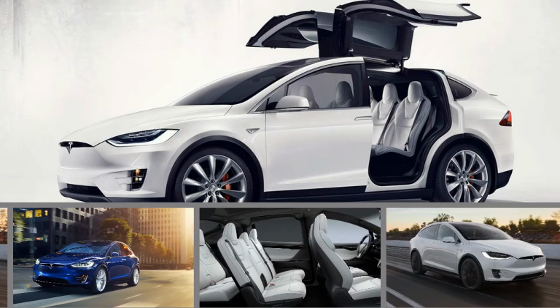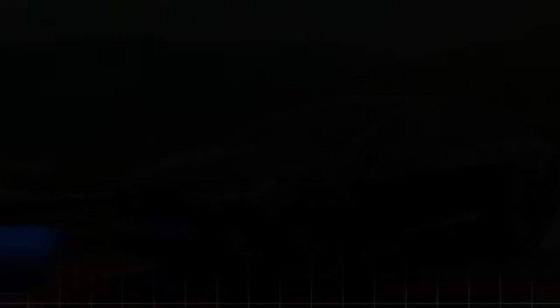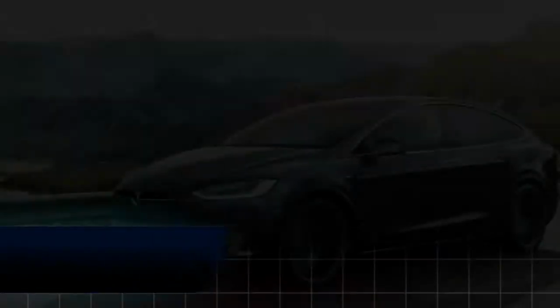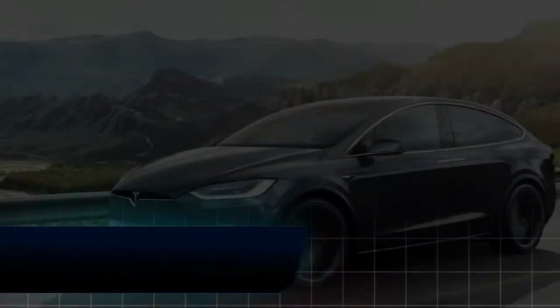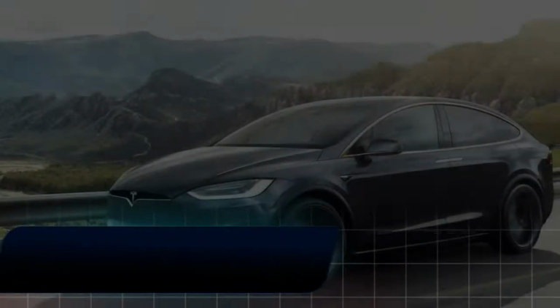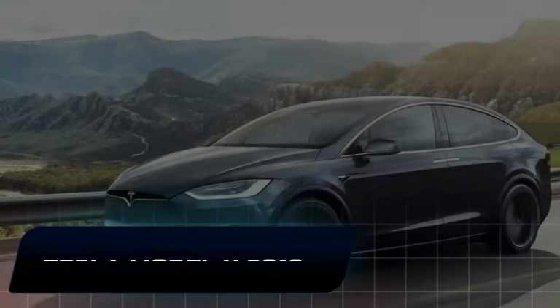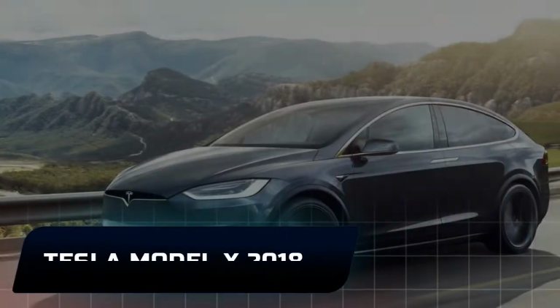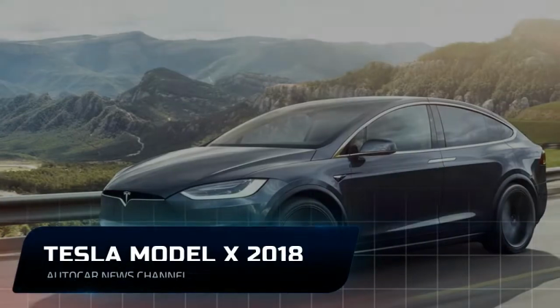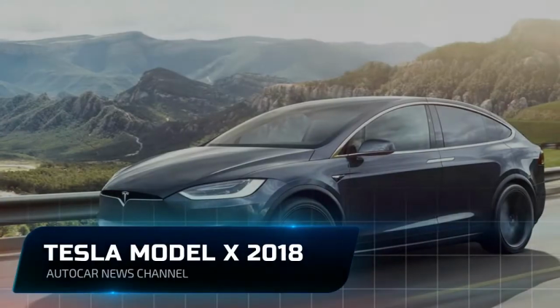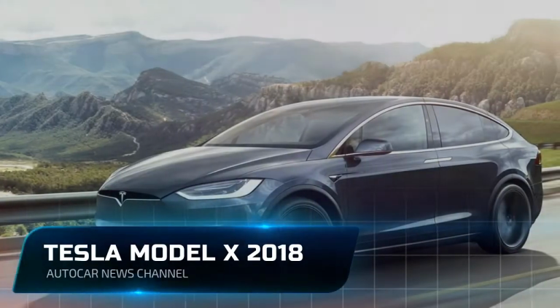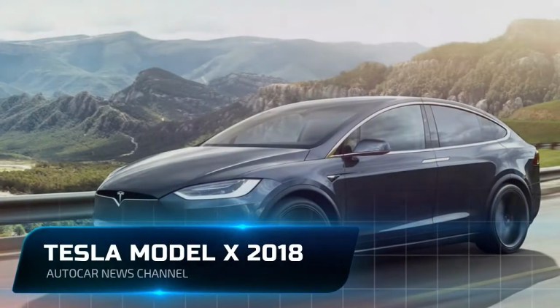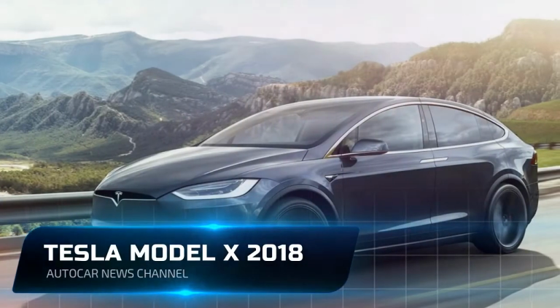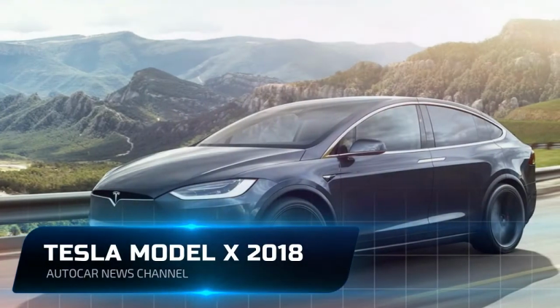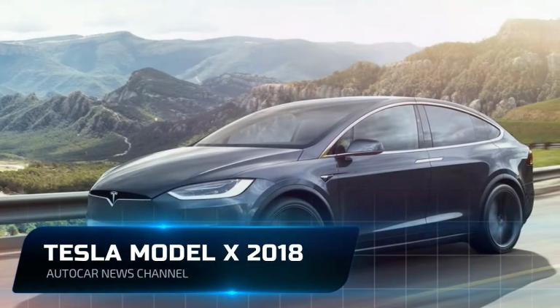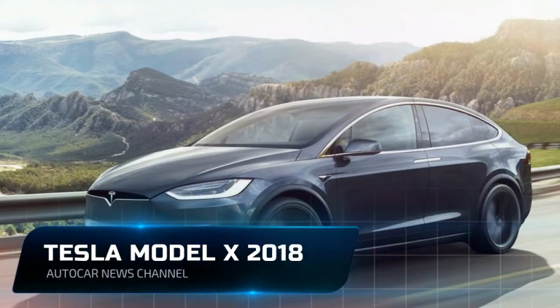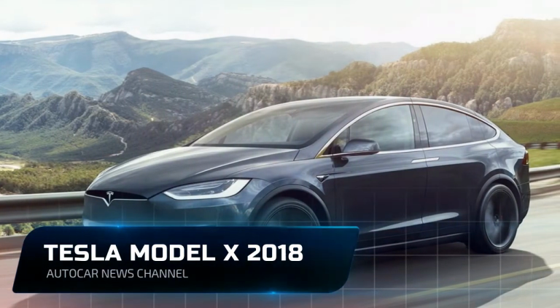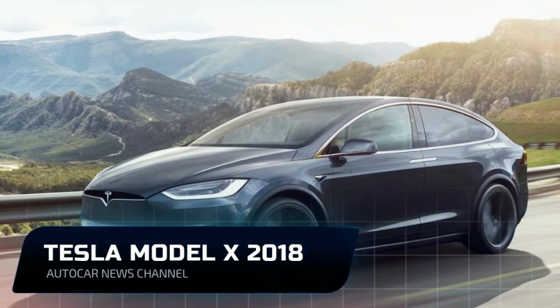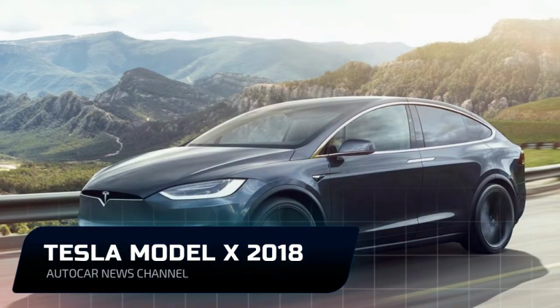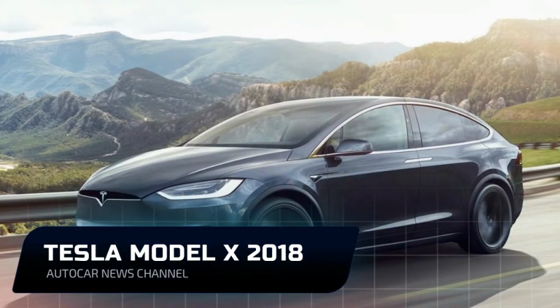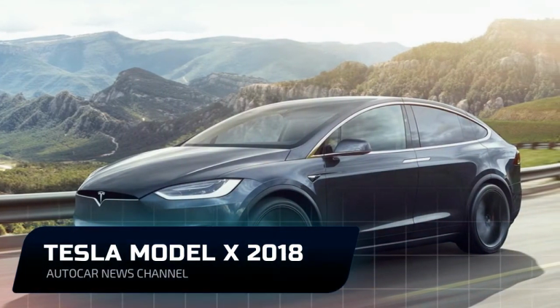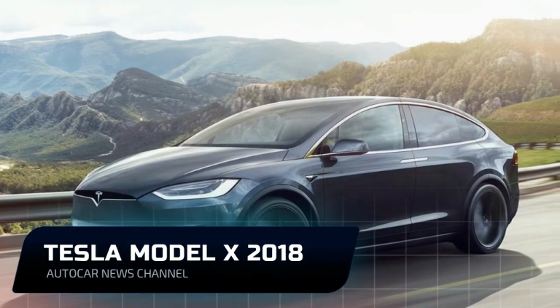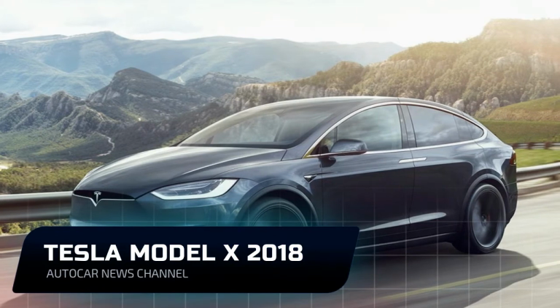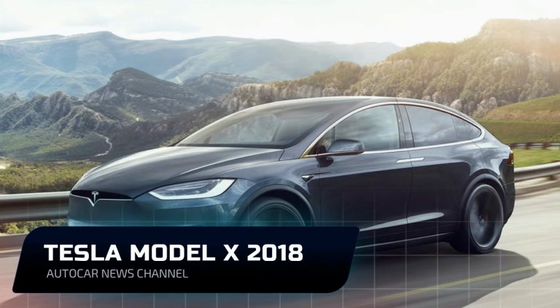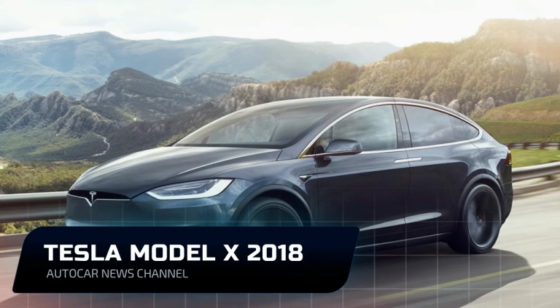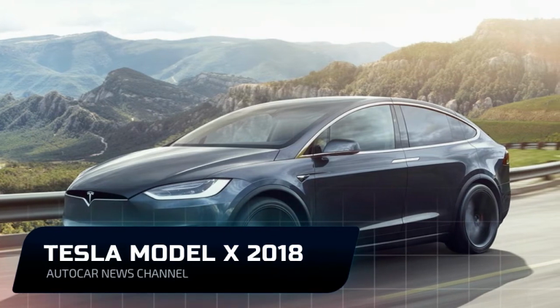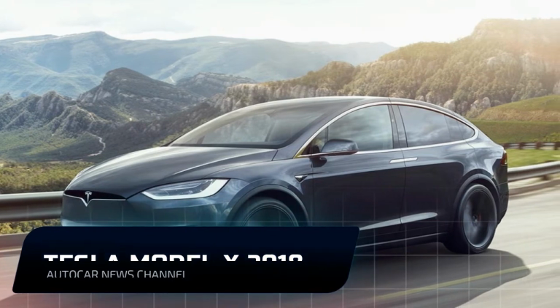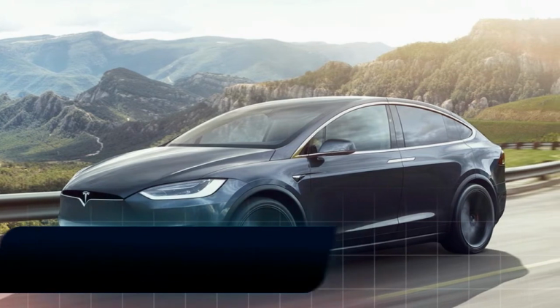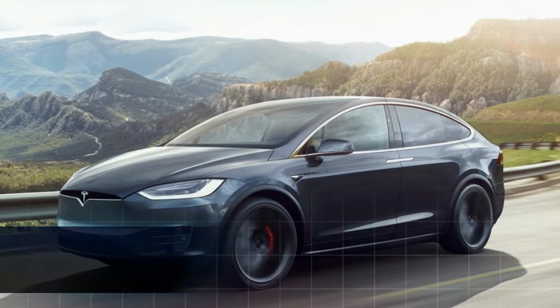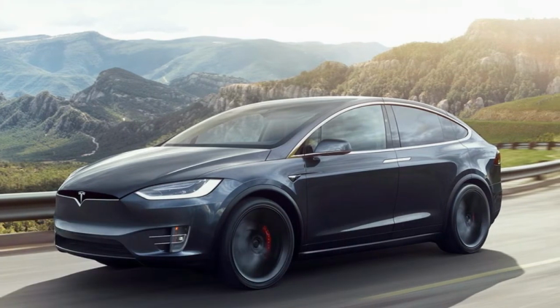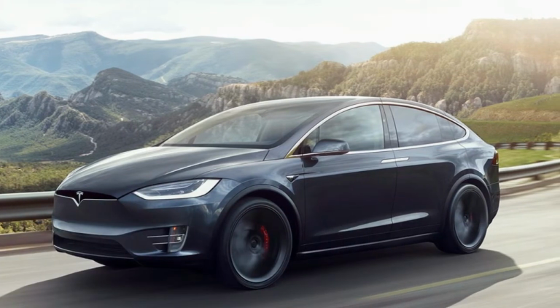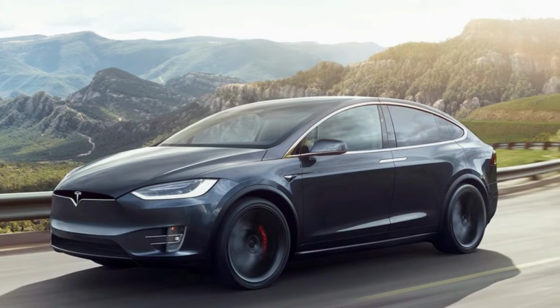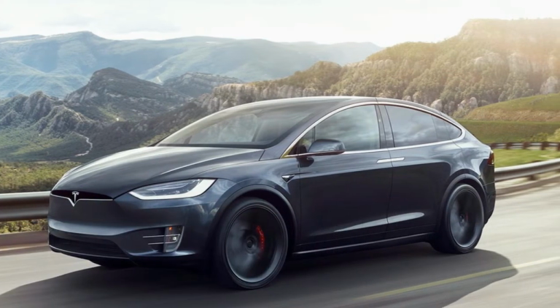Welcome to Autocar News Channel. Please like, comment, and subscribe to get more videos.